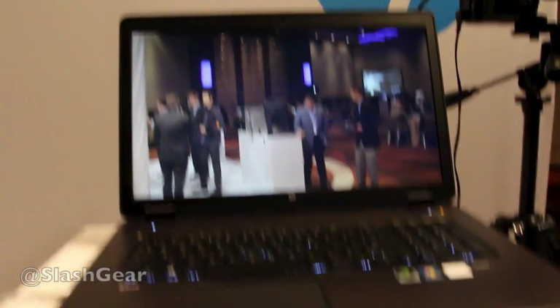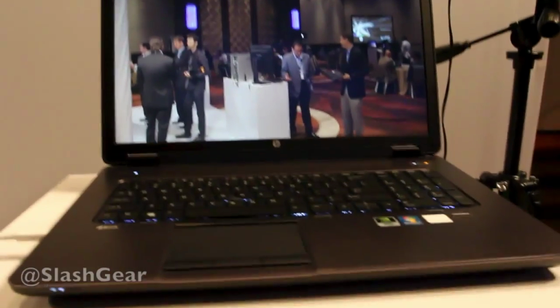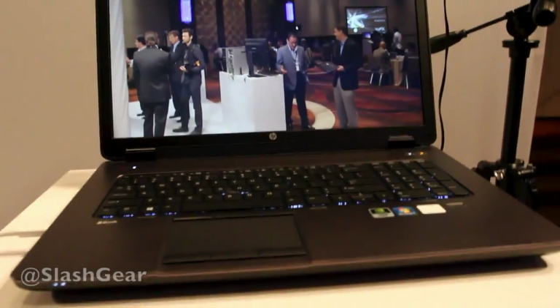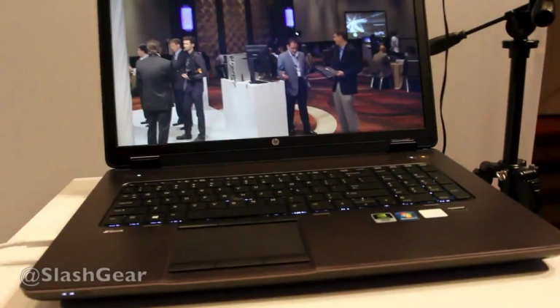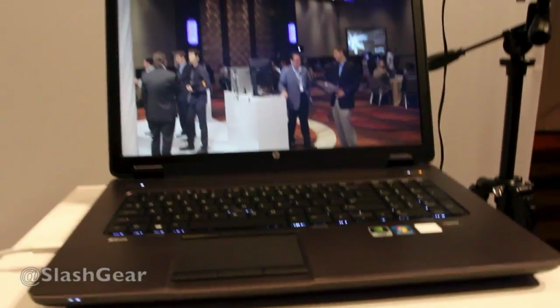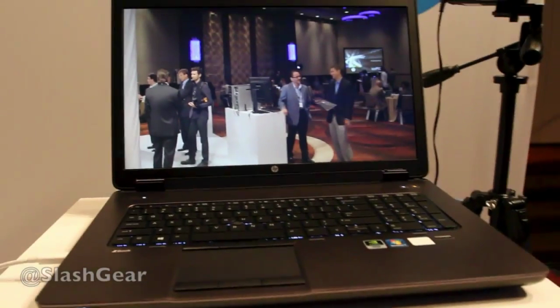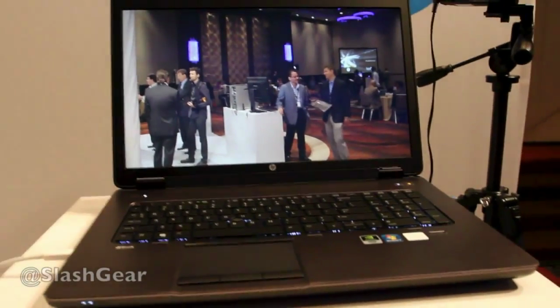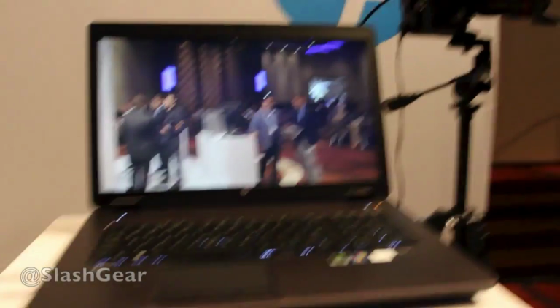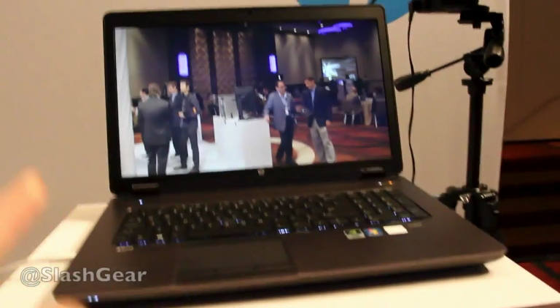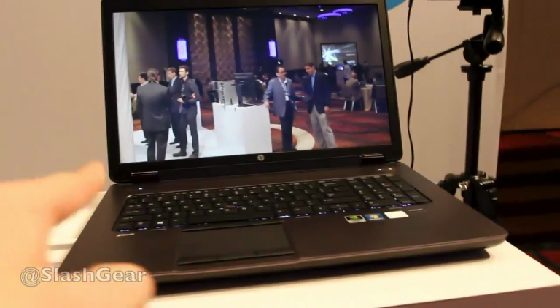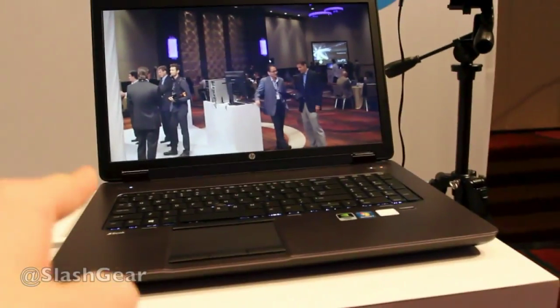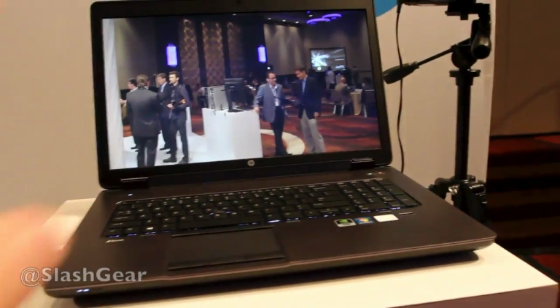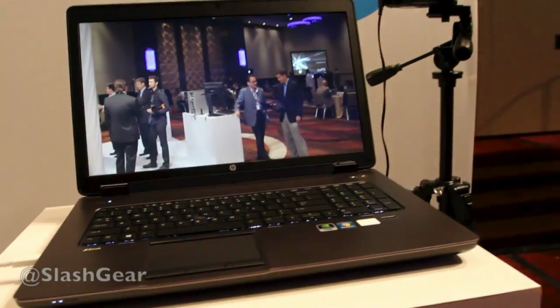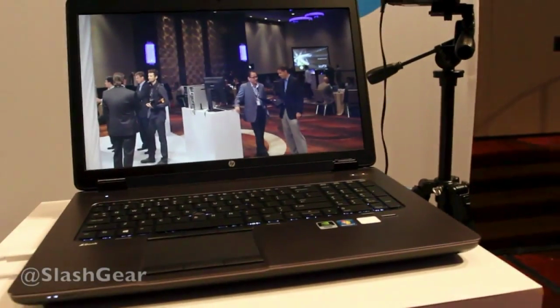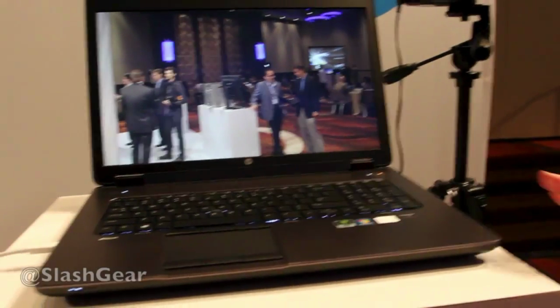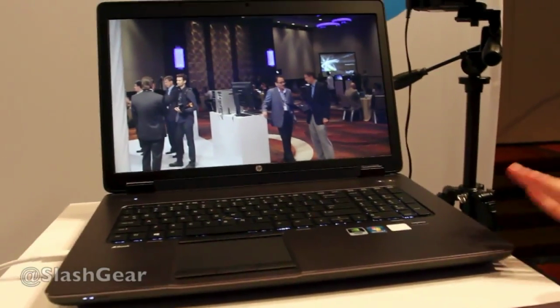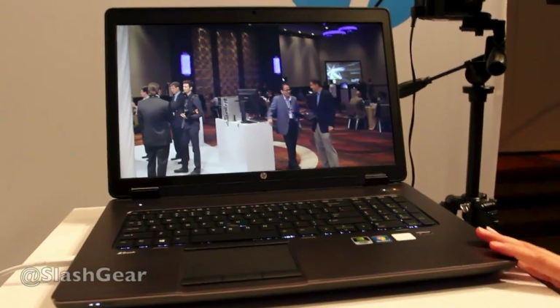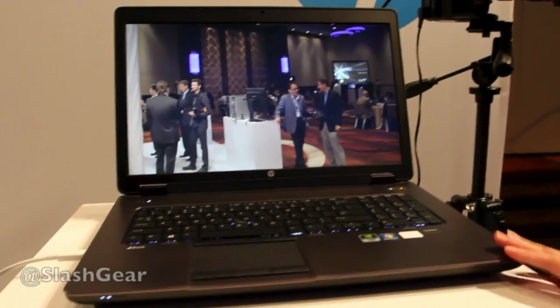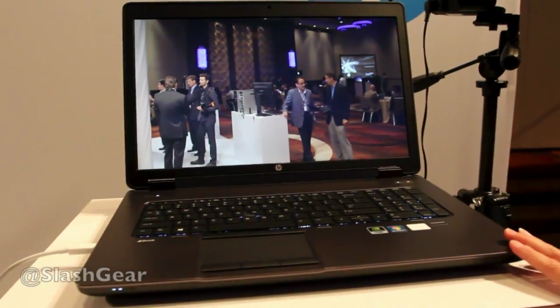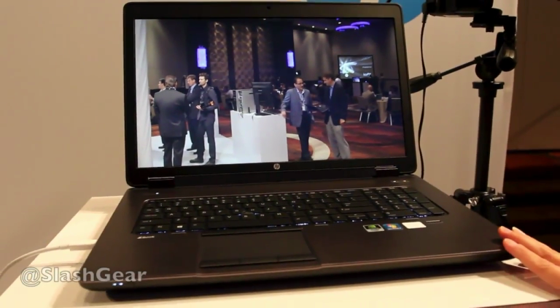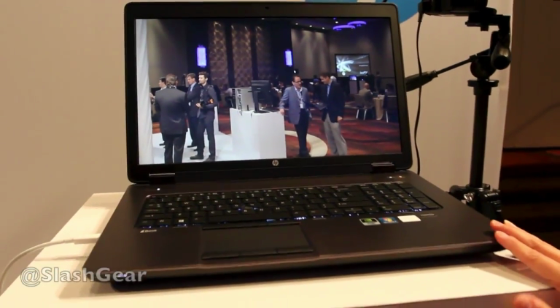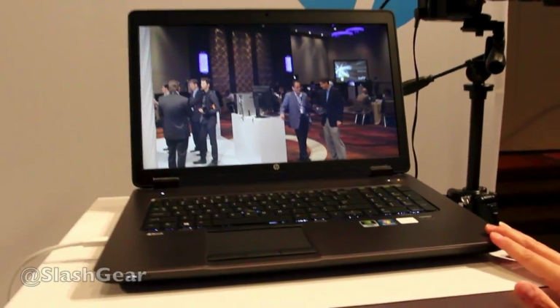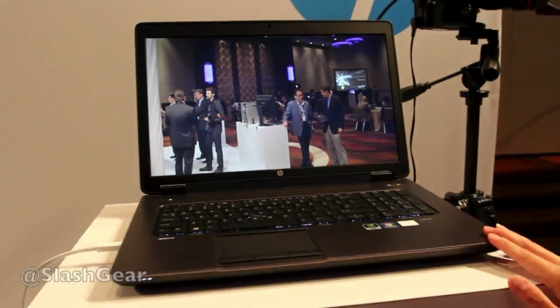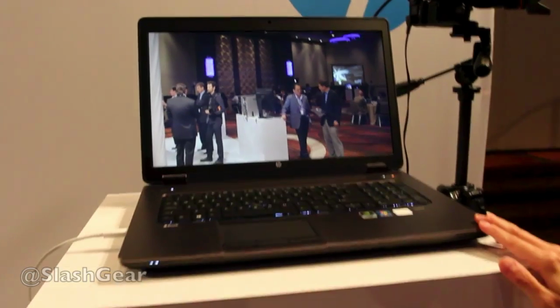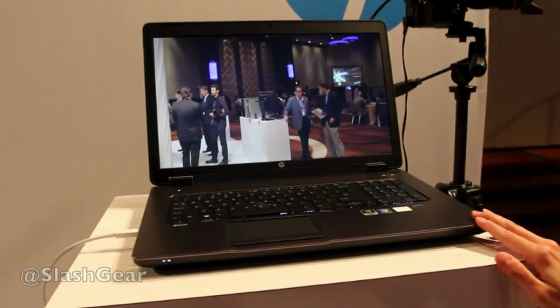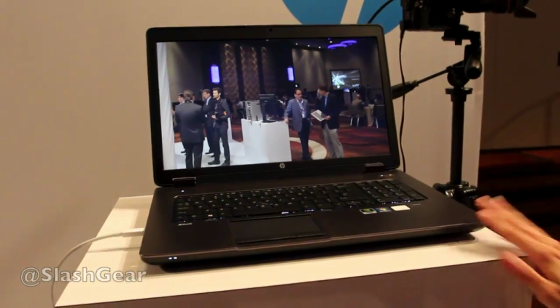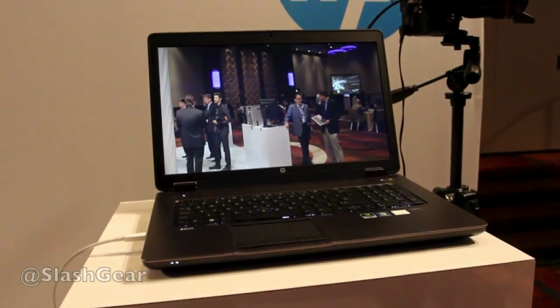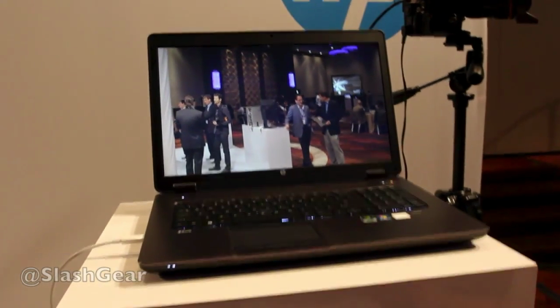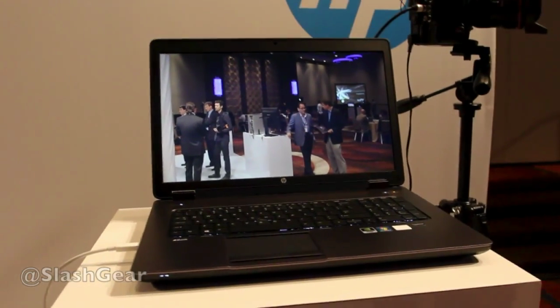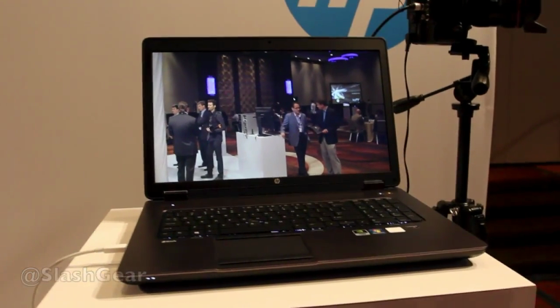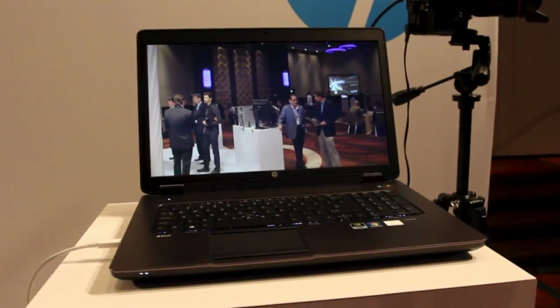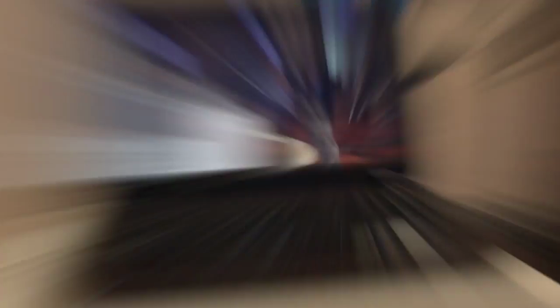And which workstation is this? This is the new HP ZBook 17. Thanks very much. Thanks for having us.